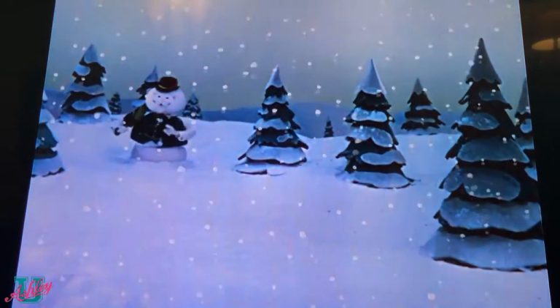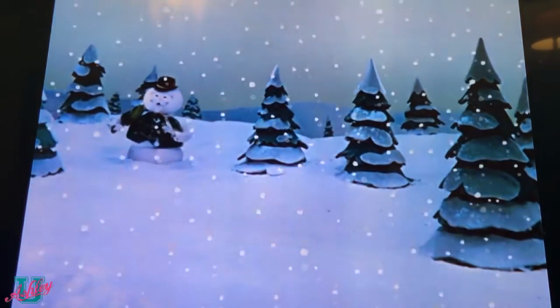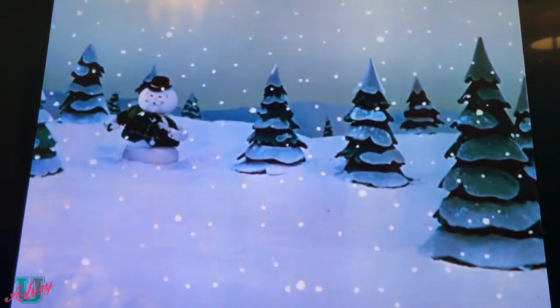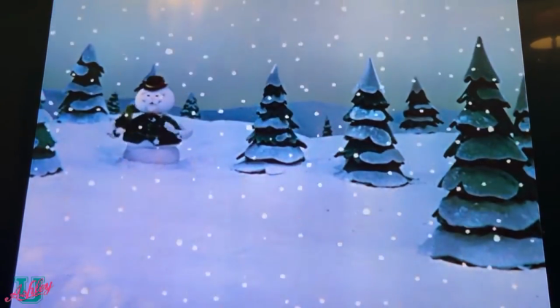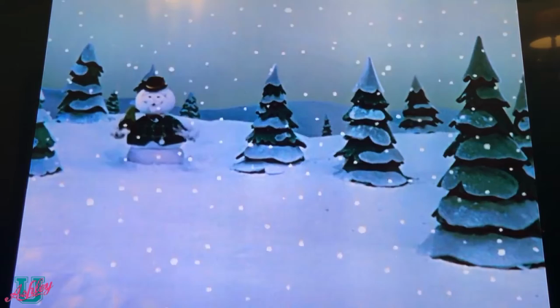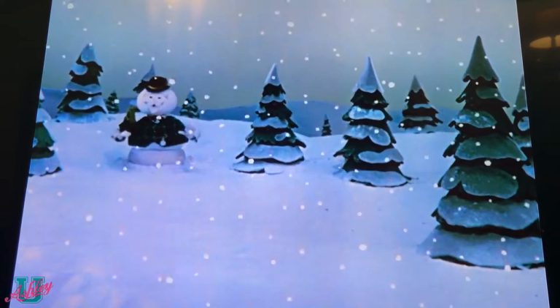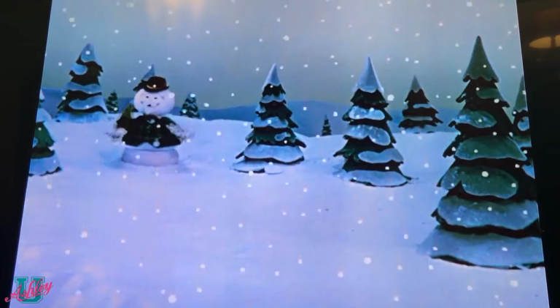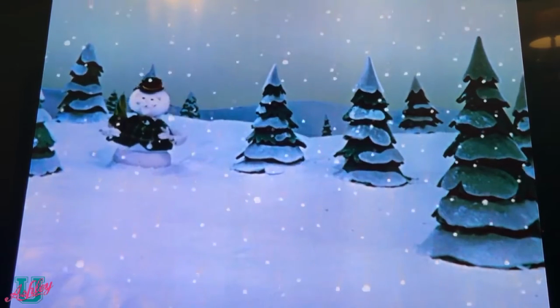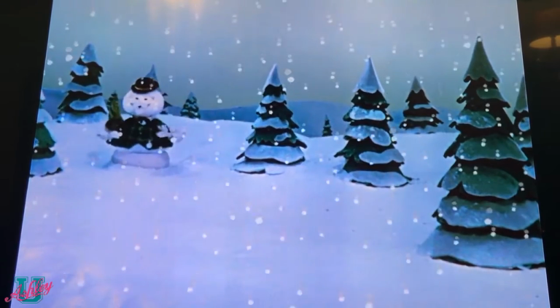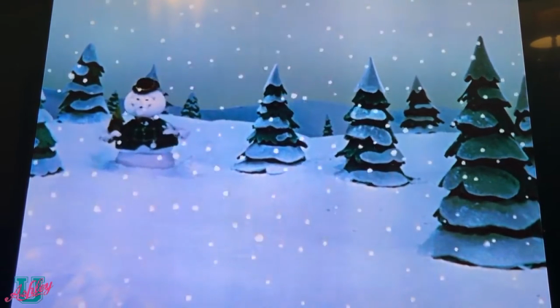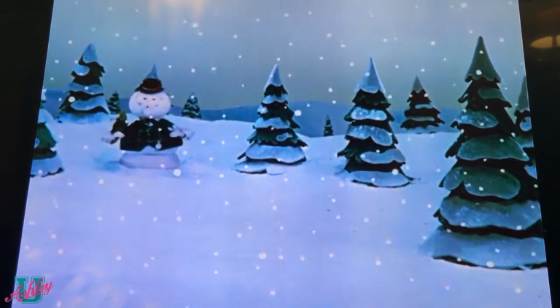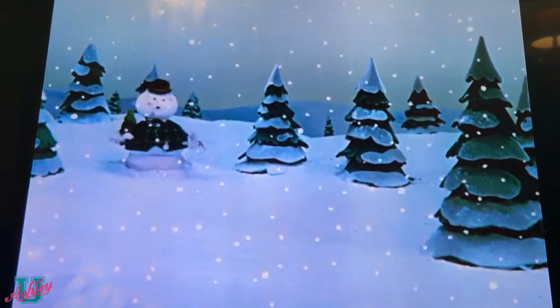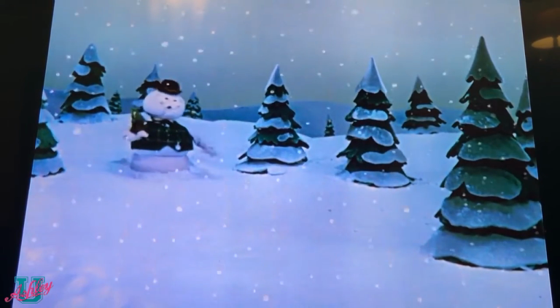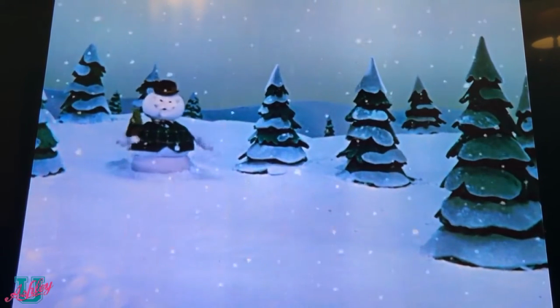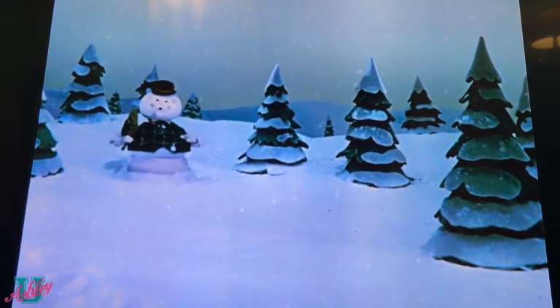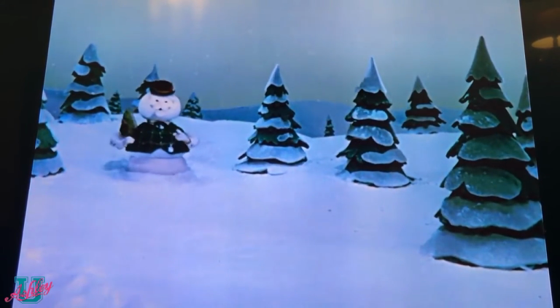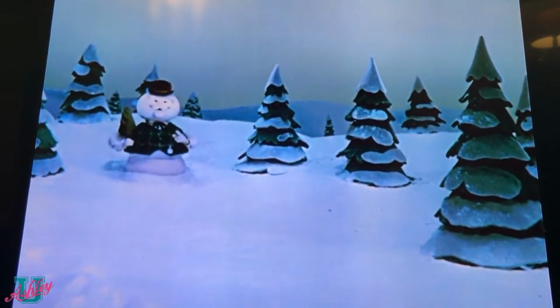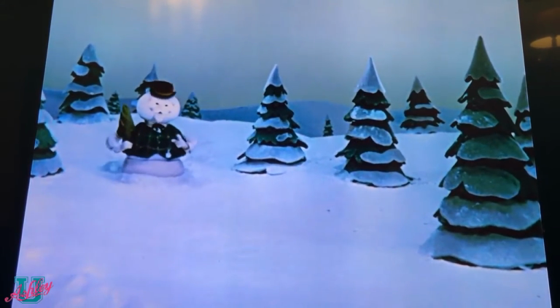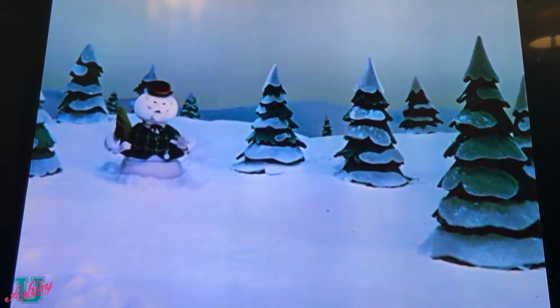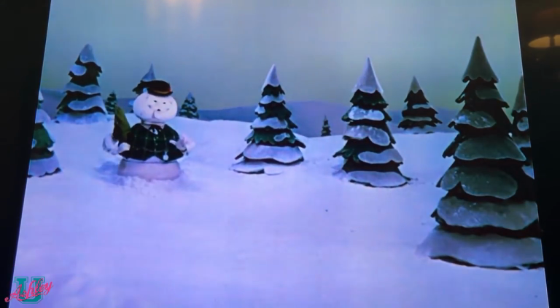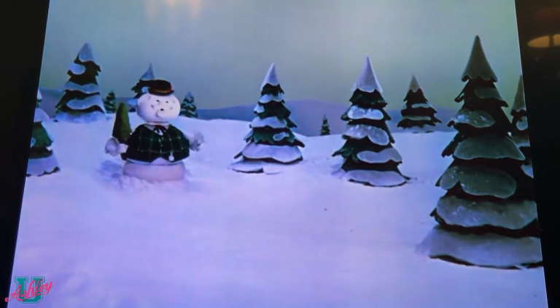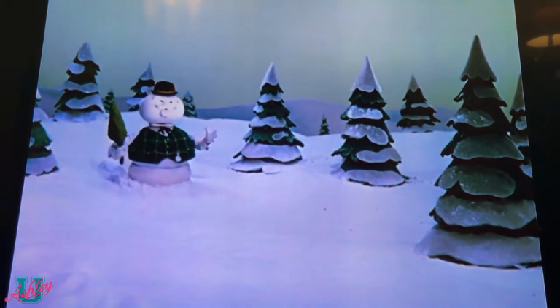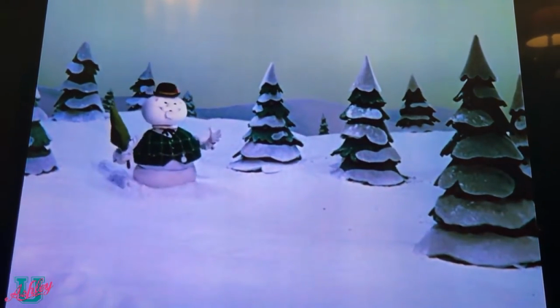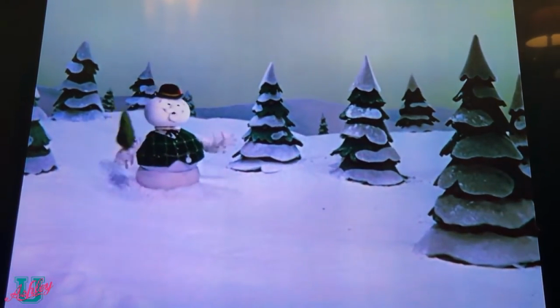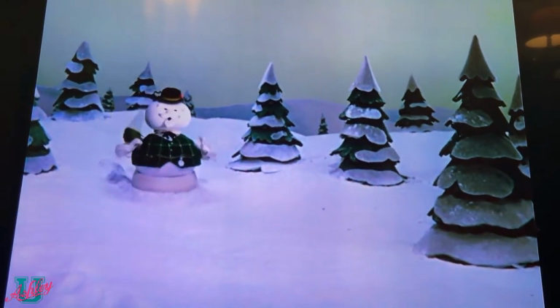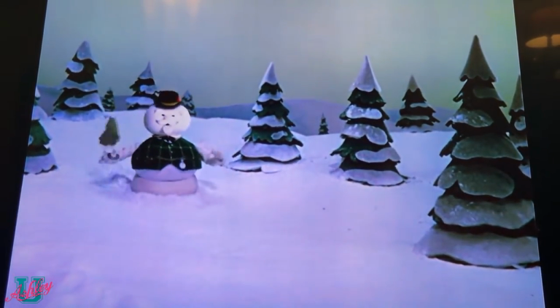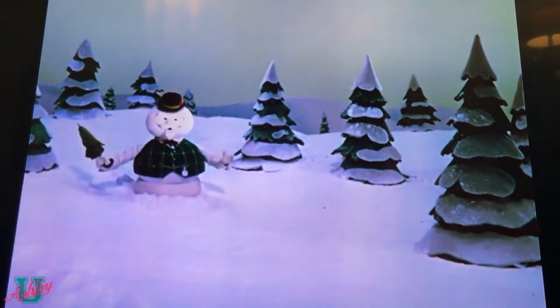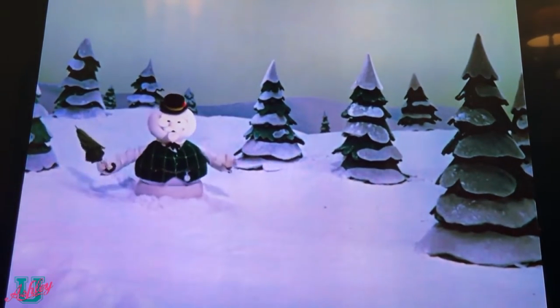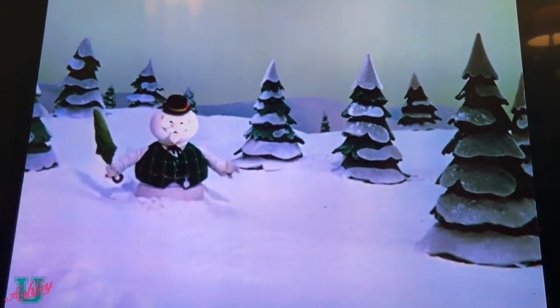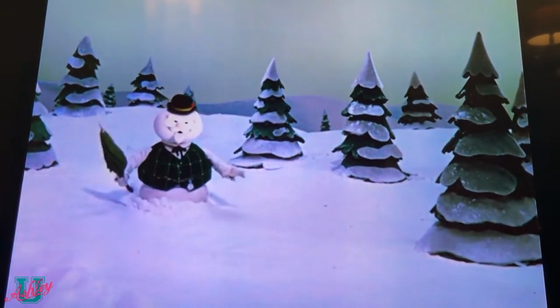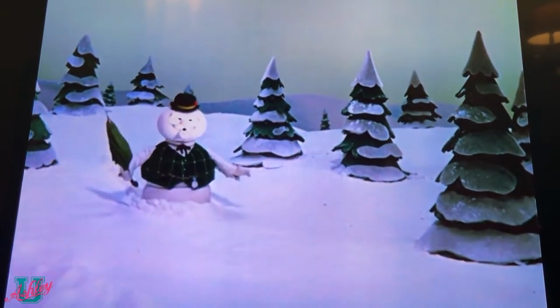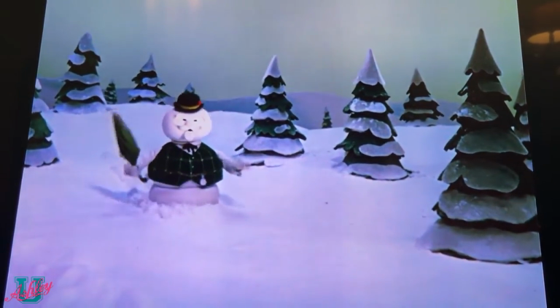If I live to be a hundred, I'll never be able to forget that big snowstorm a couple of years ago.